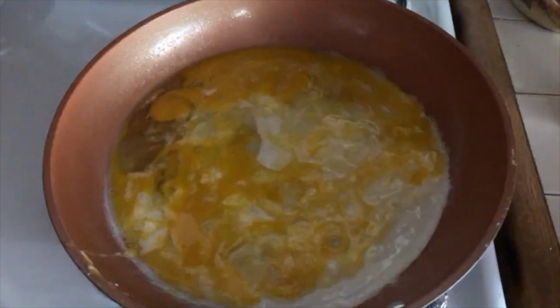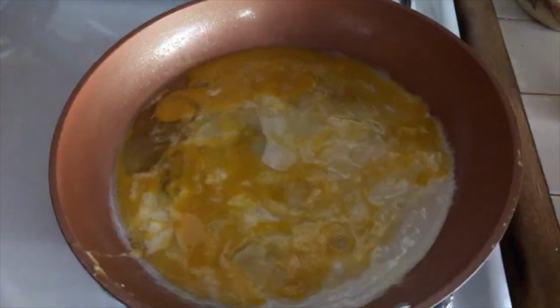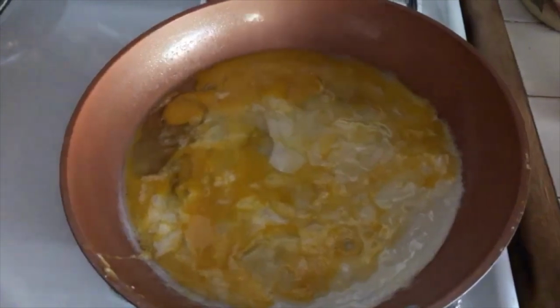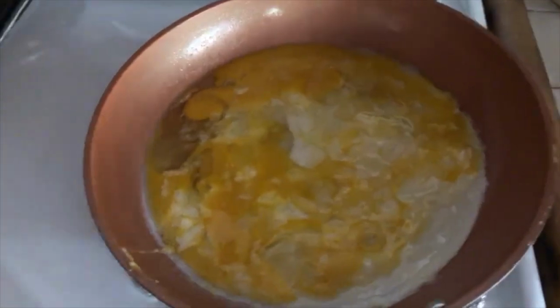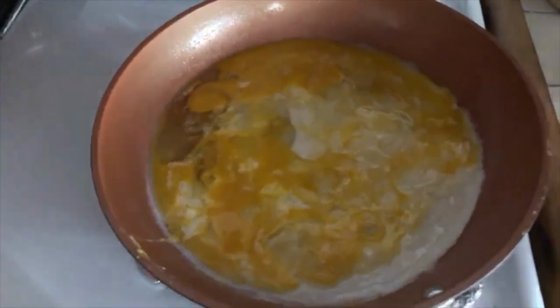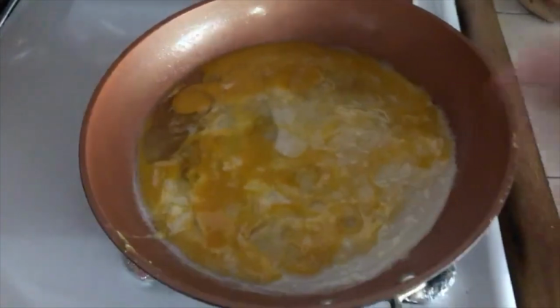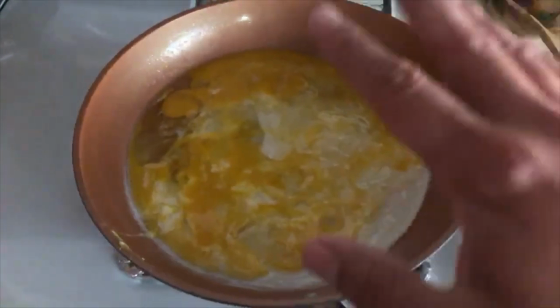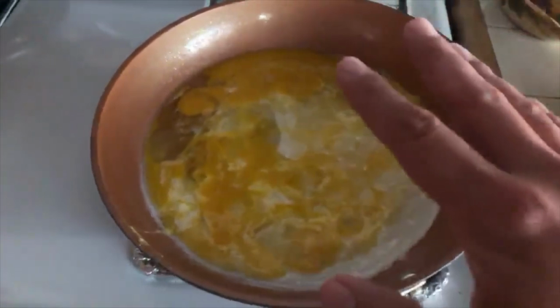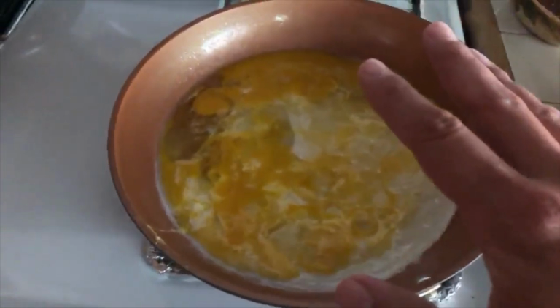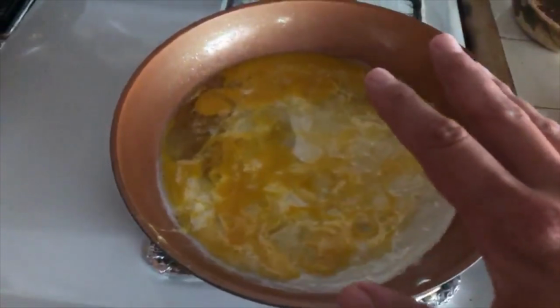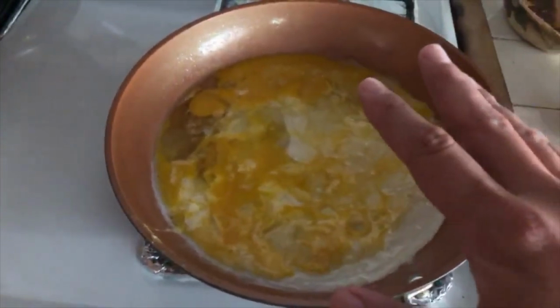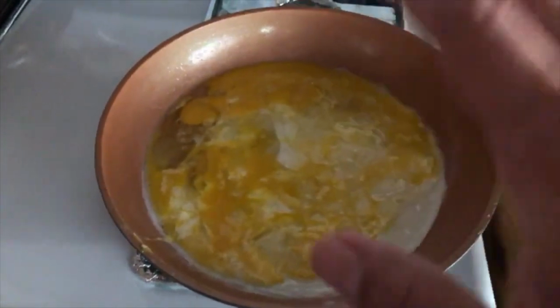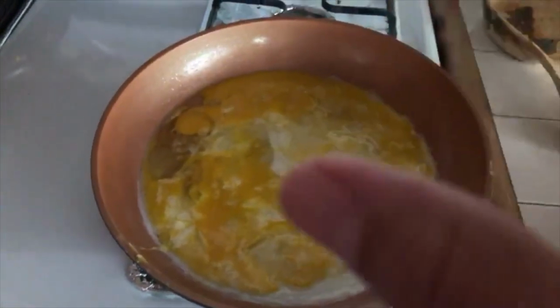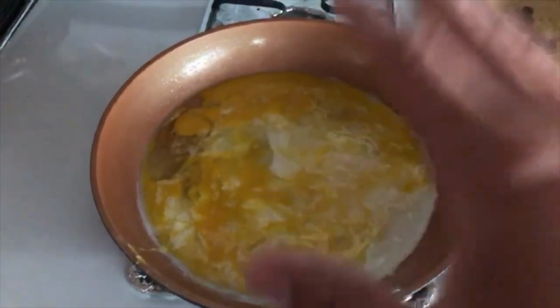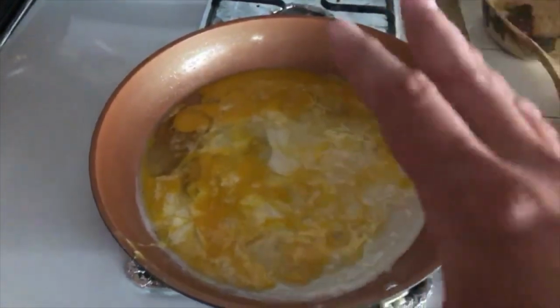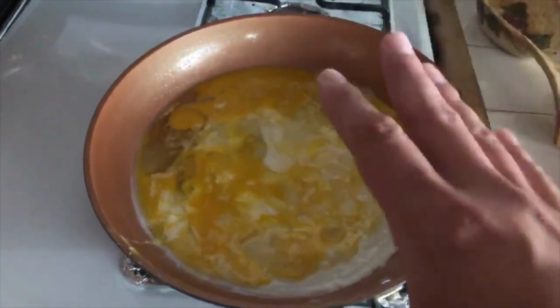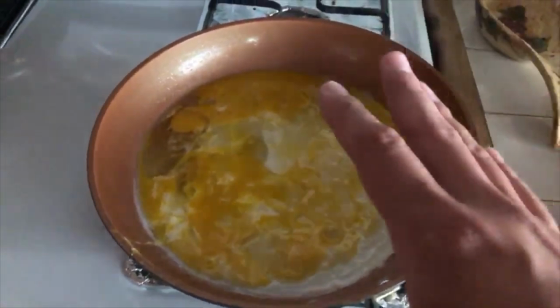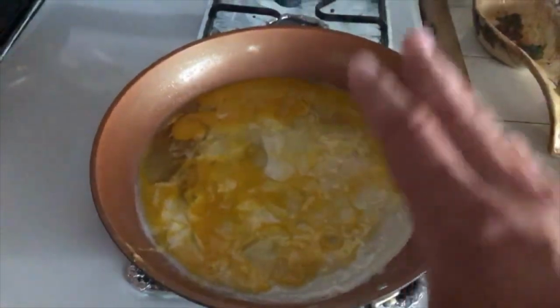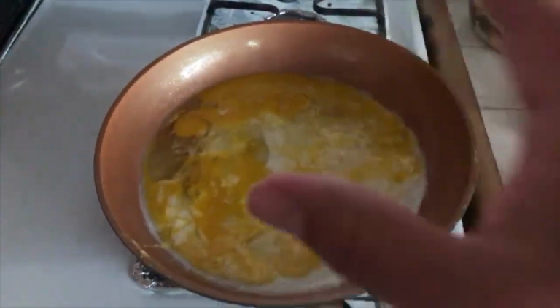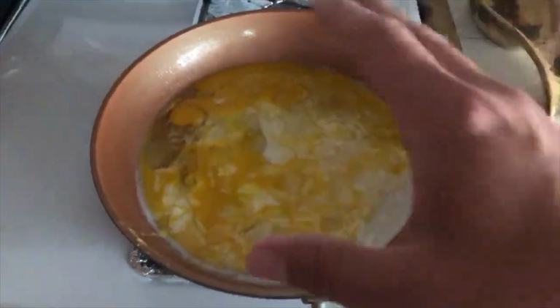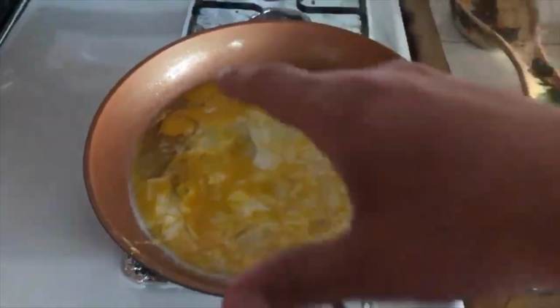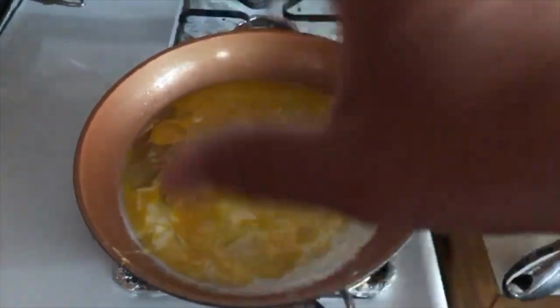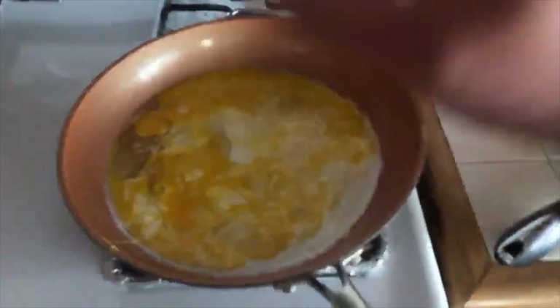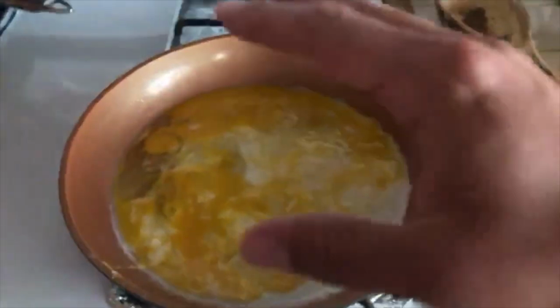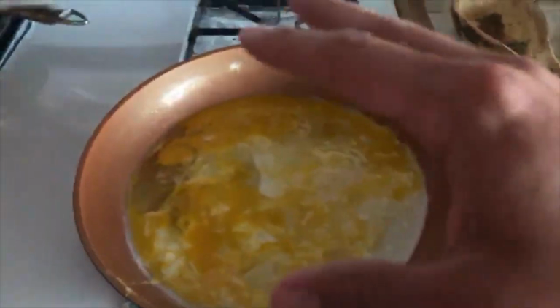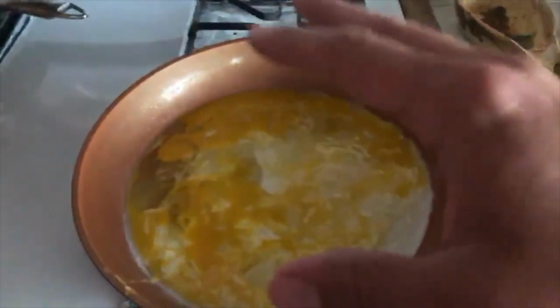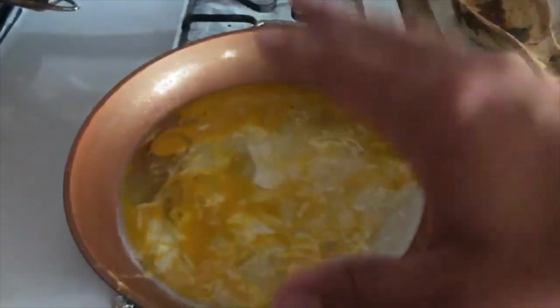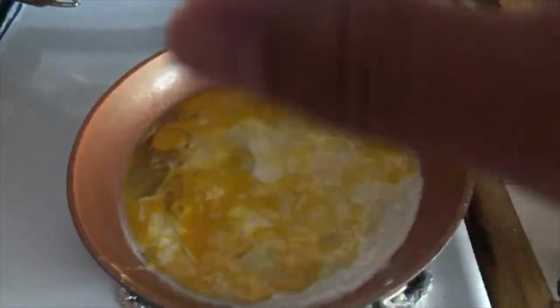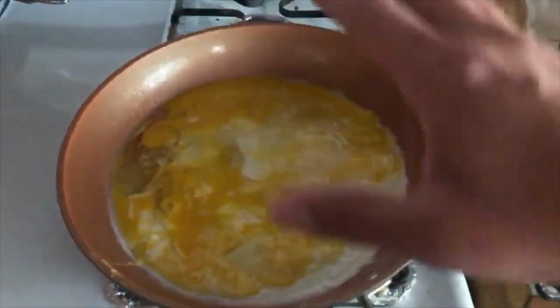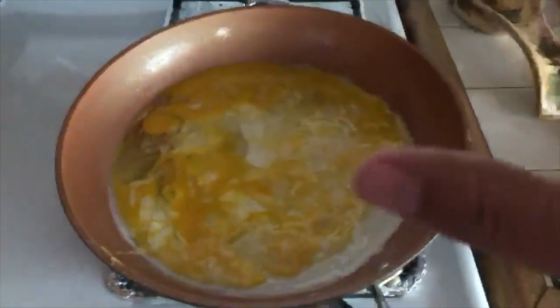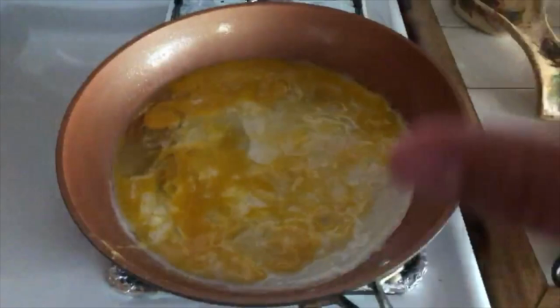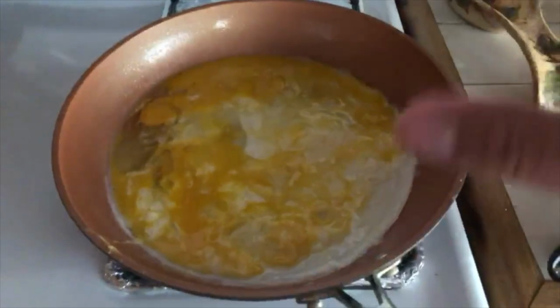I'm making some eggs right now and I need something to drink — something refreshing to go with these eggs.